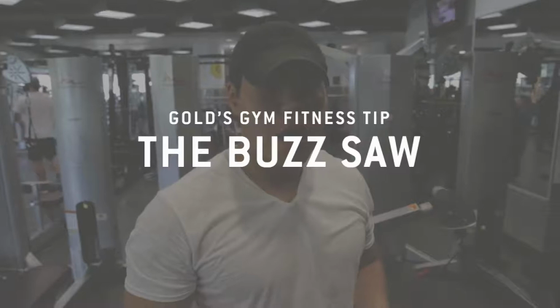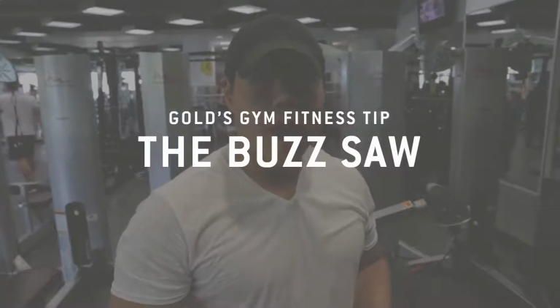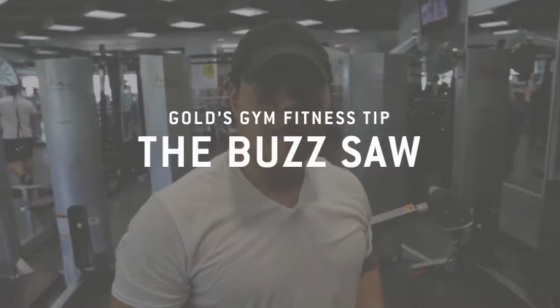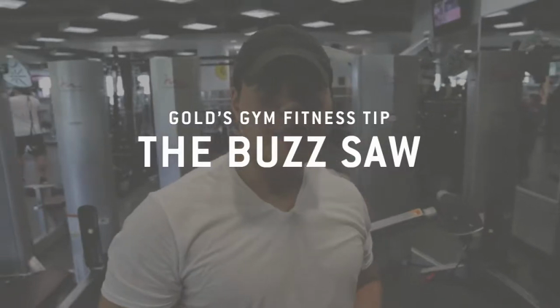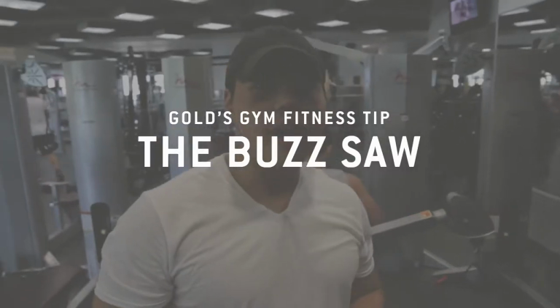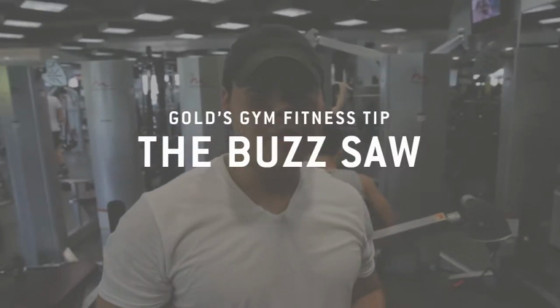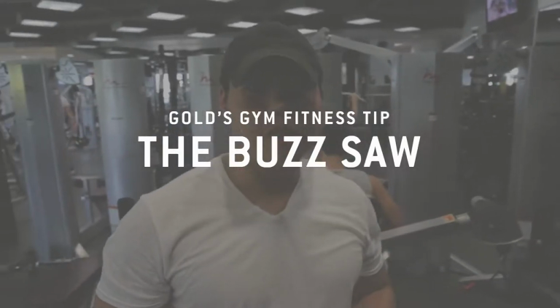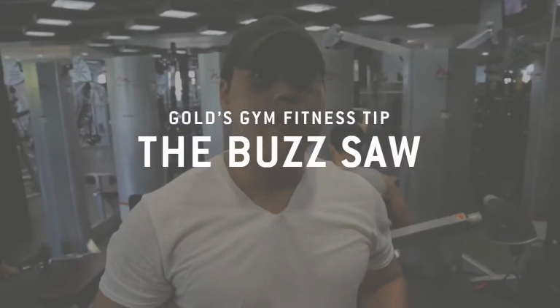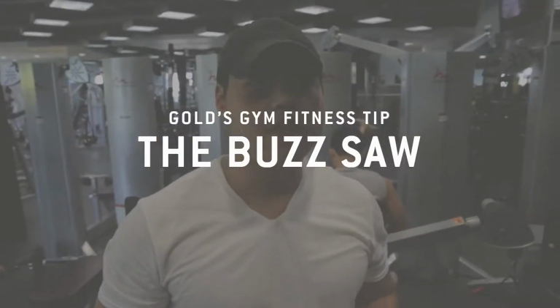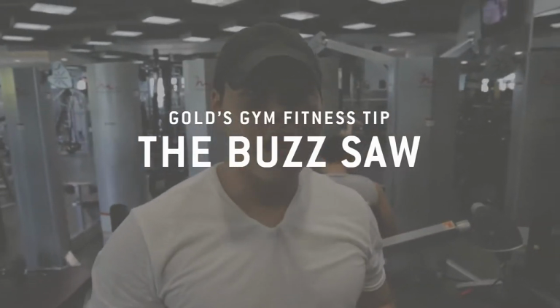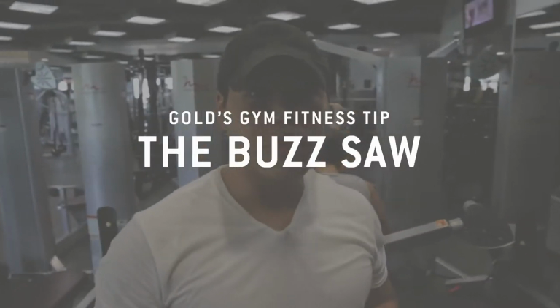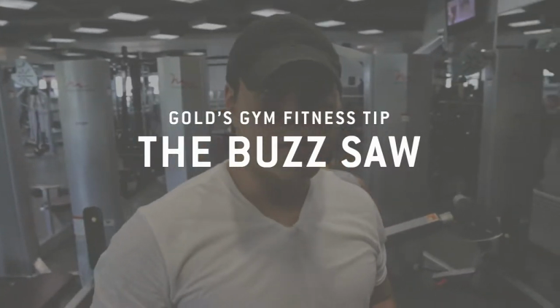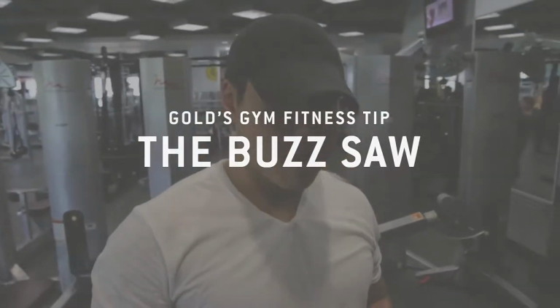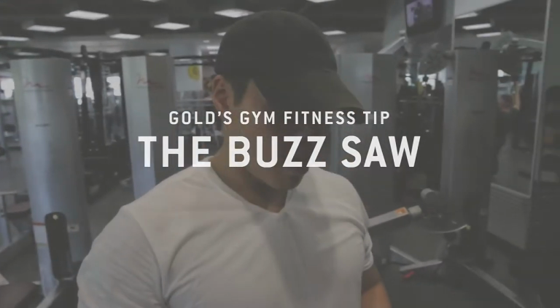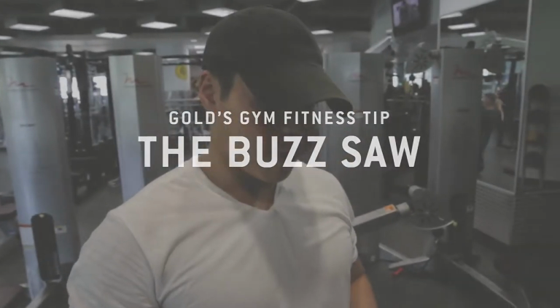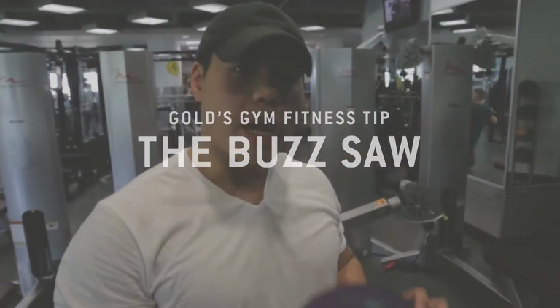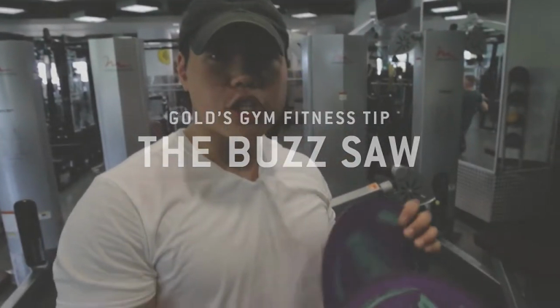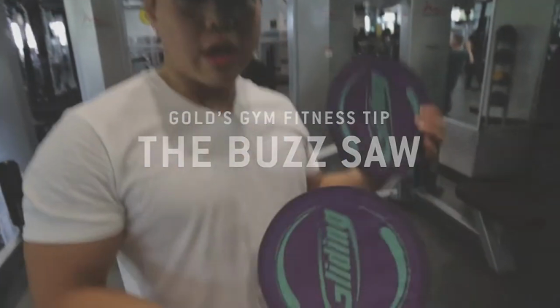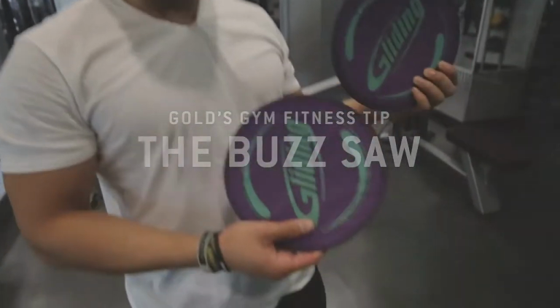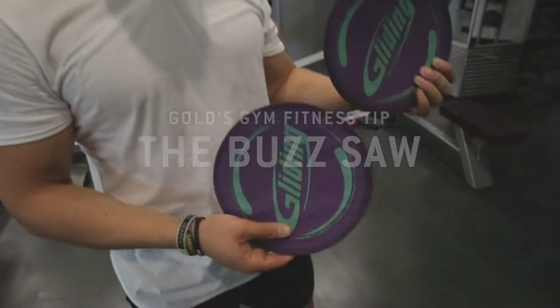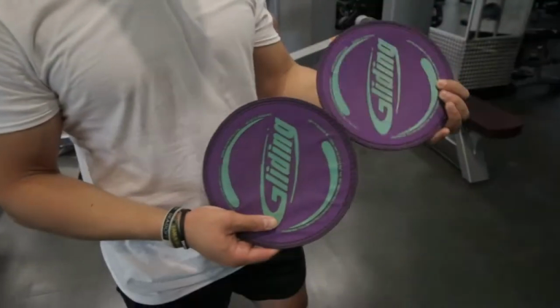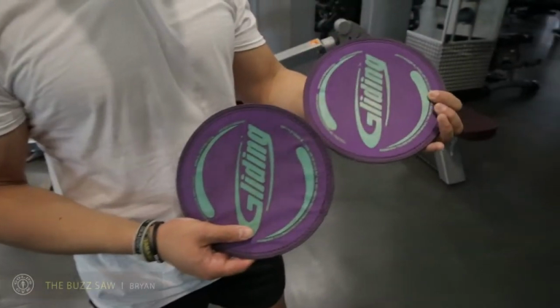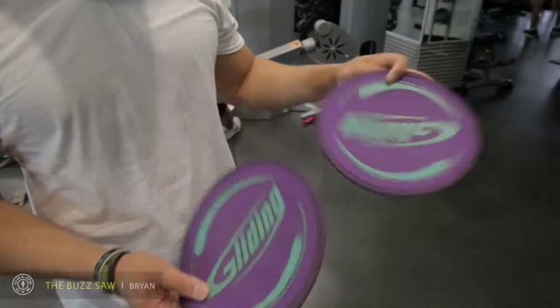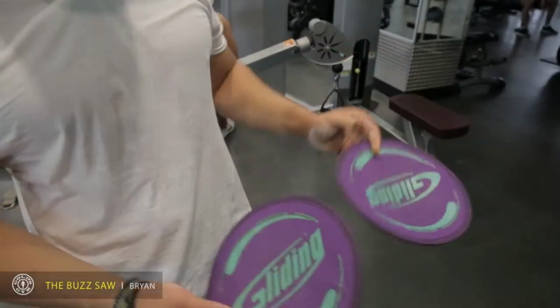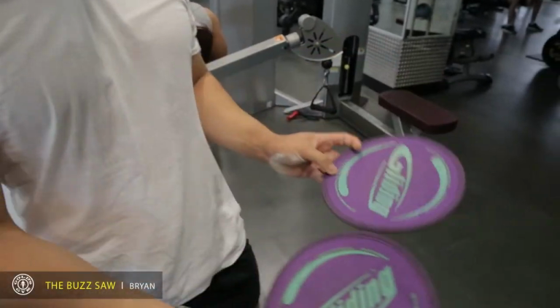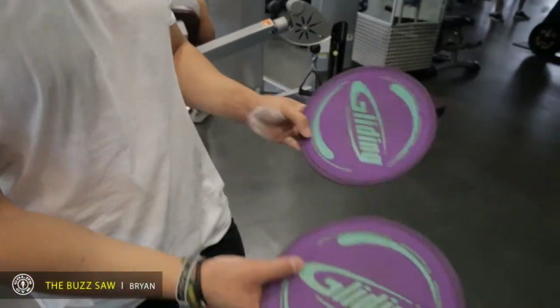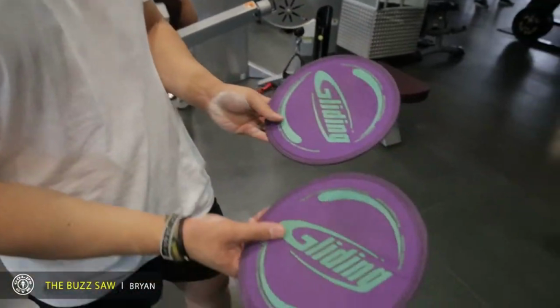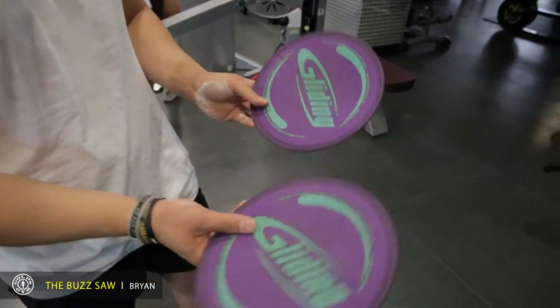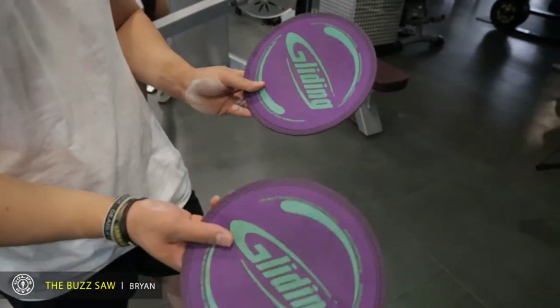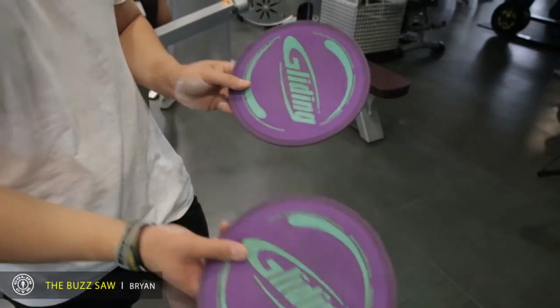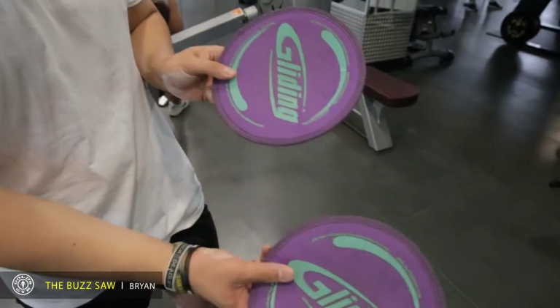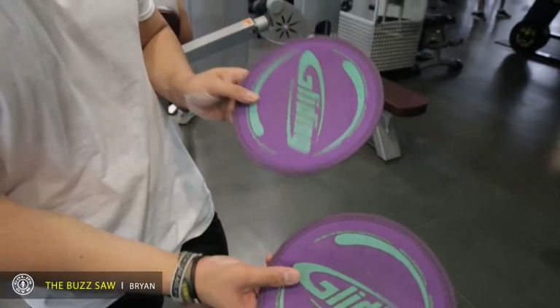Hi, my name is Brian. I'm a personal trainer at Gold's Gym. Today I'm going to show you how to do the buzzsaw. These are gliding discs that you can get at the front desk.